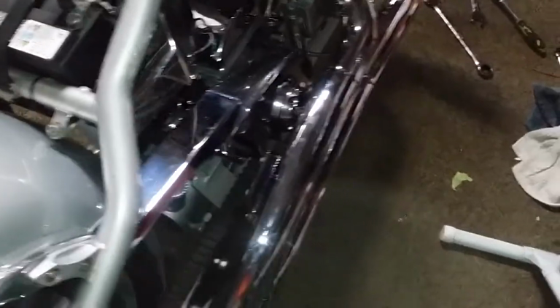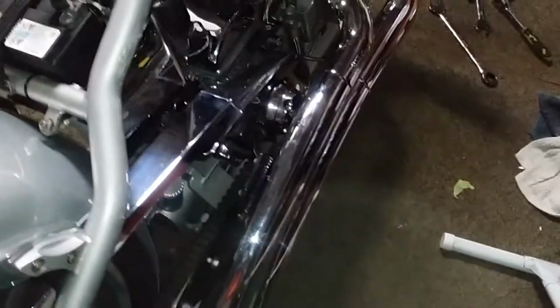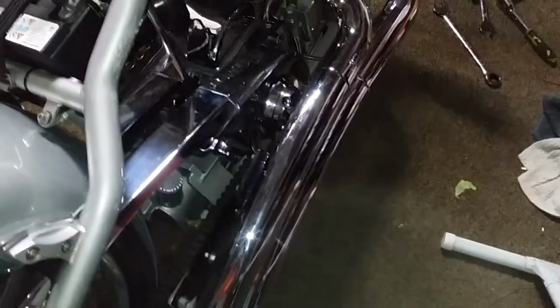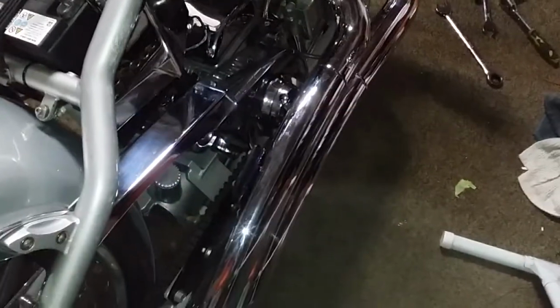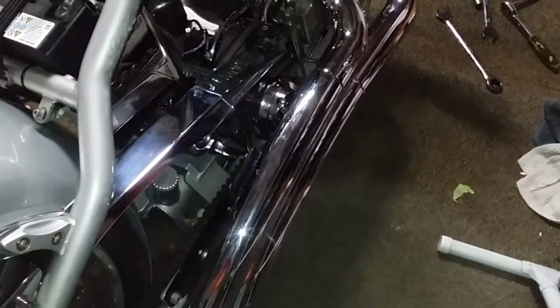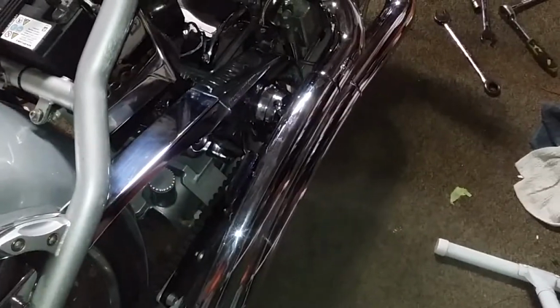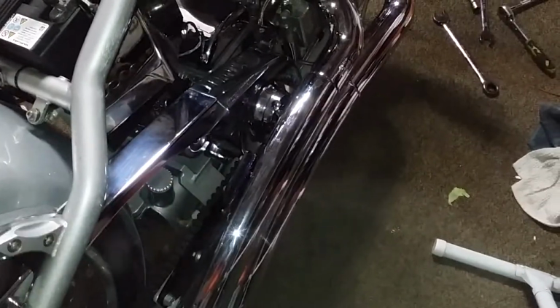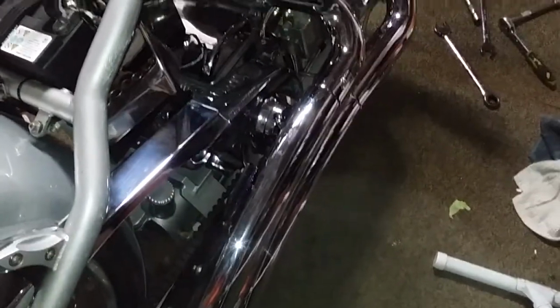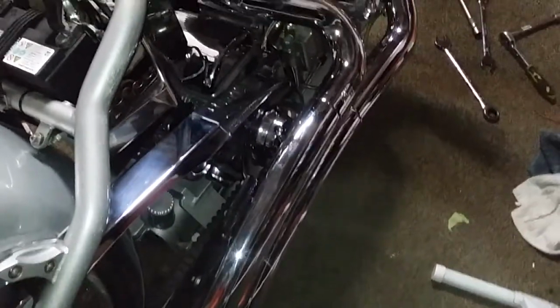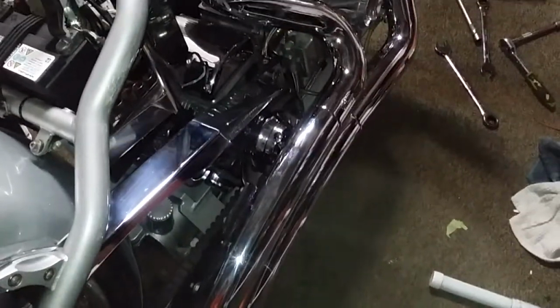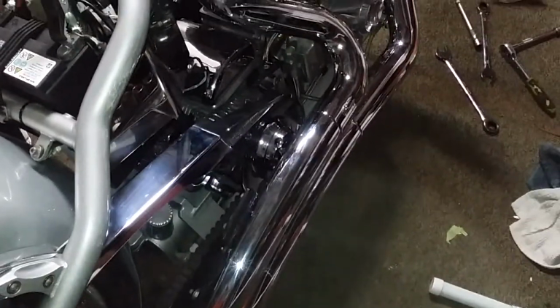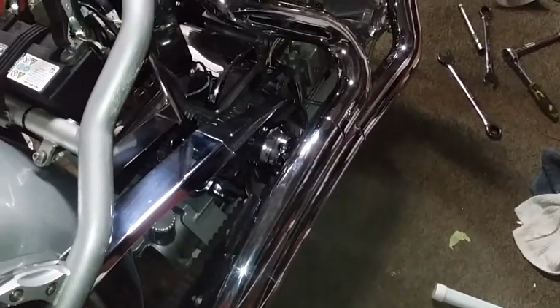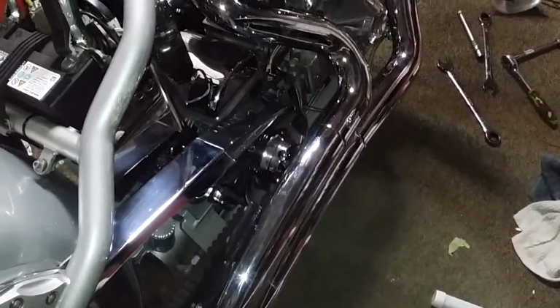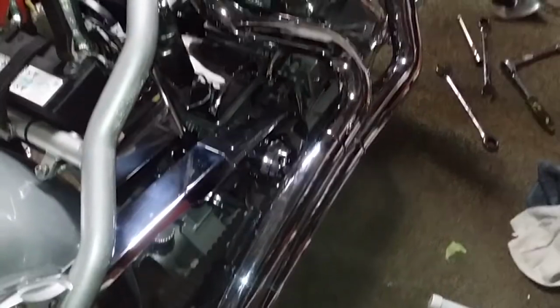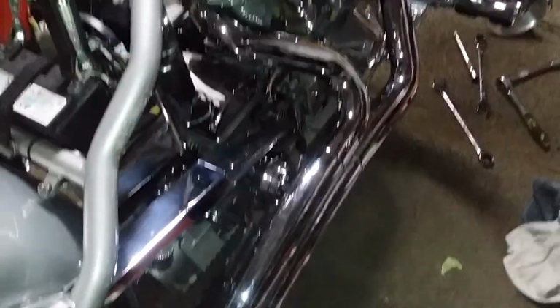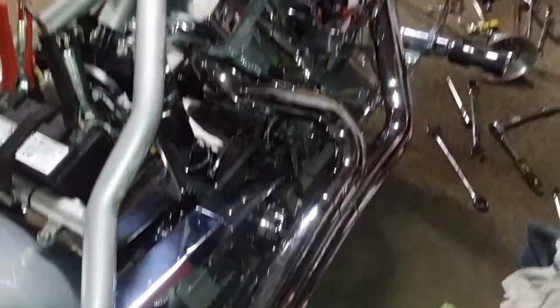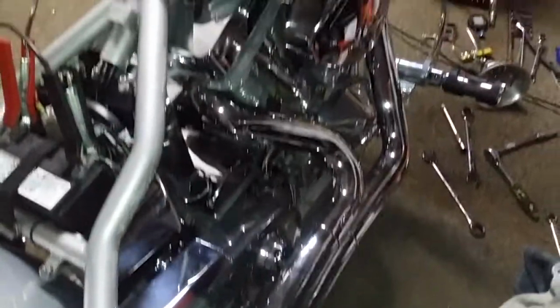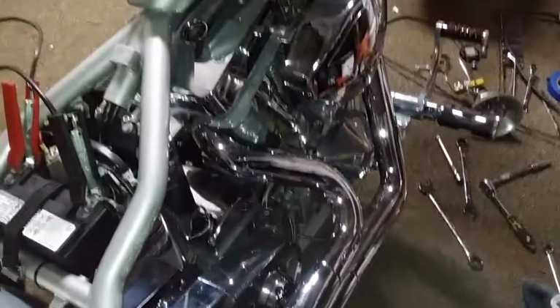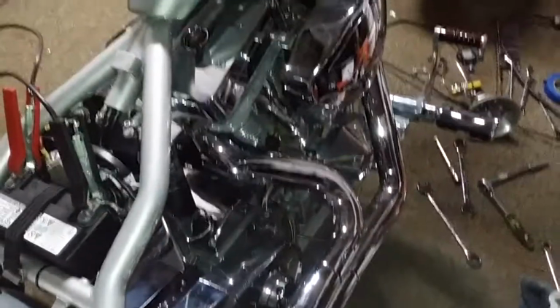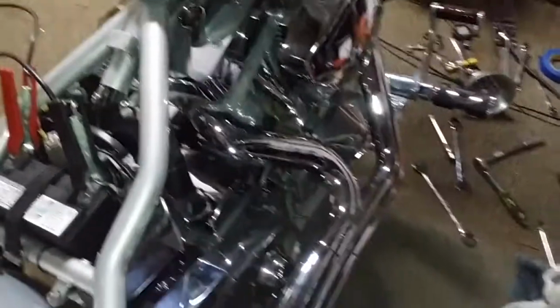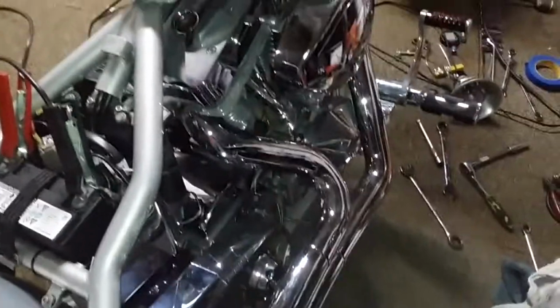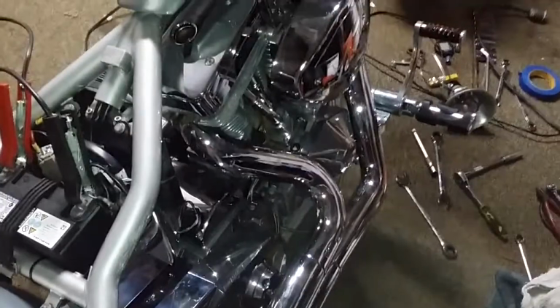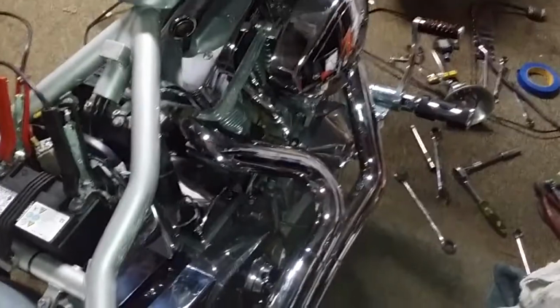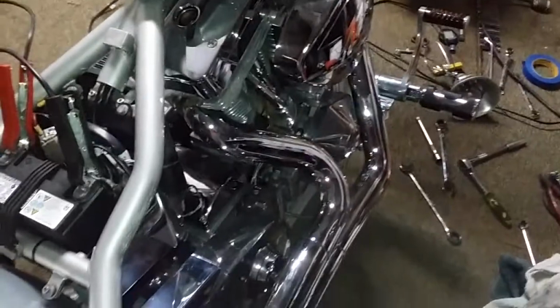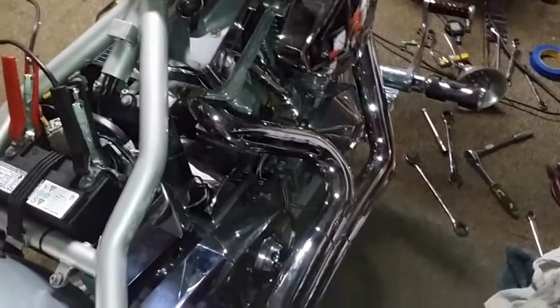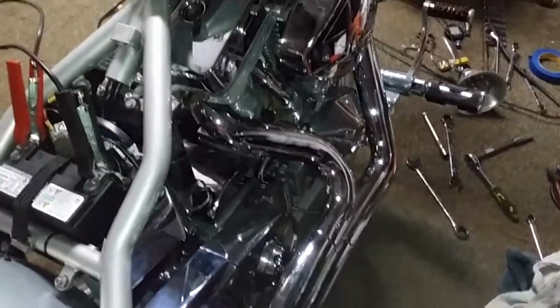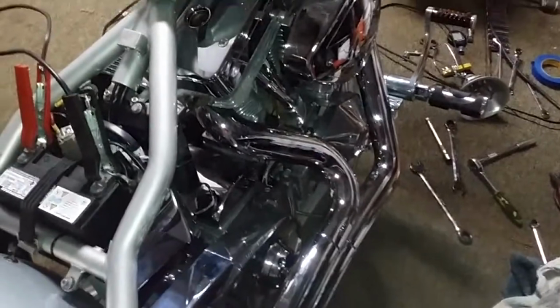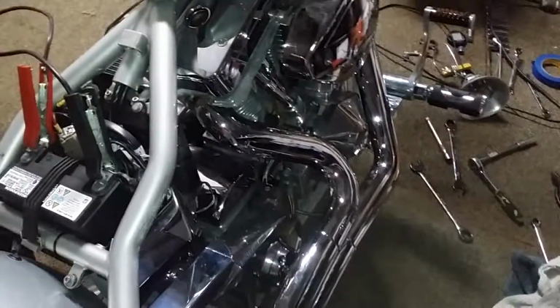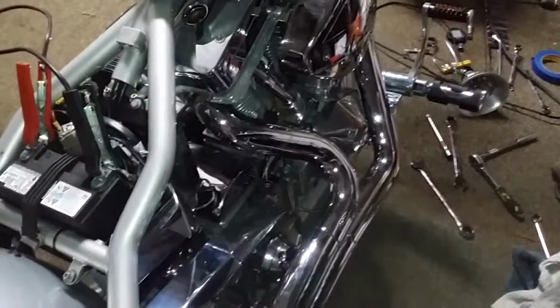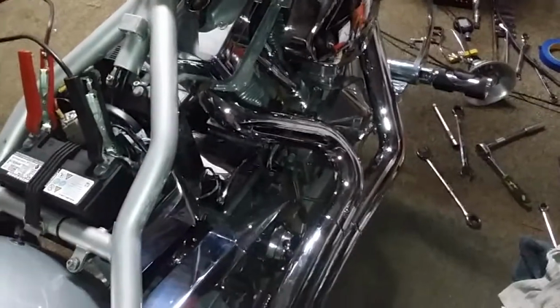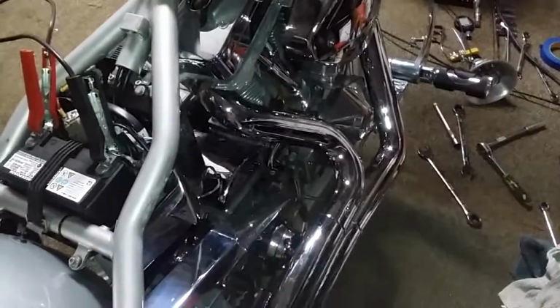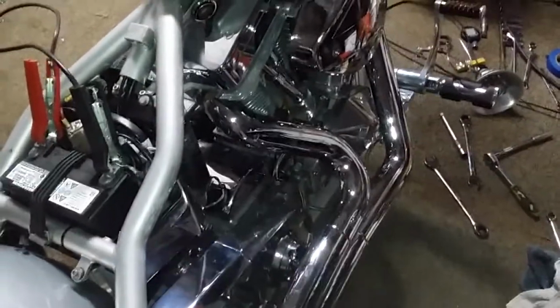Guys, I just adjusted my clutch for the first time, and I'll tell you, the clutch was way out of adjustment.